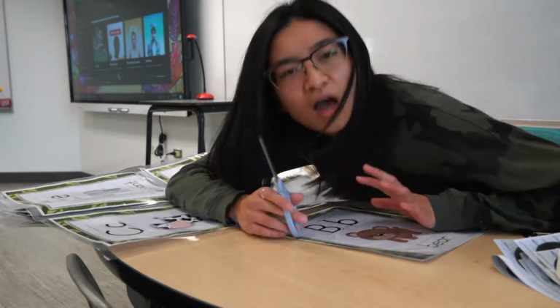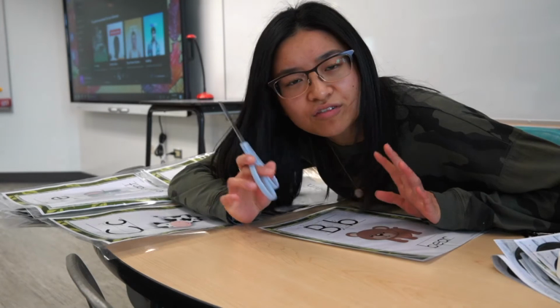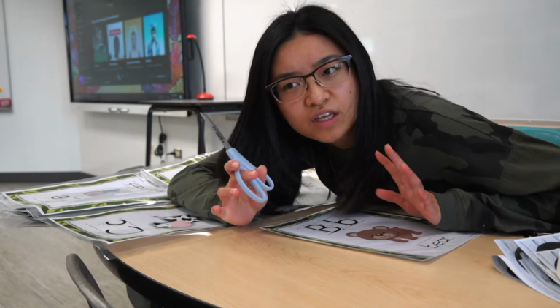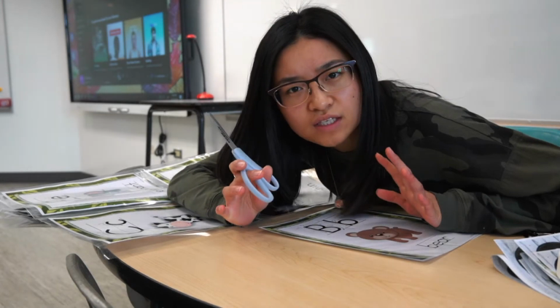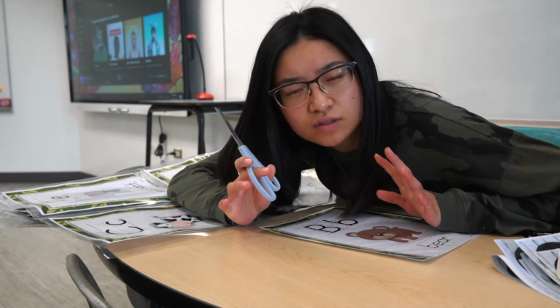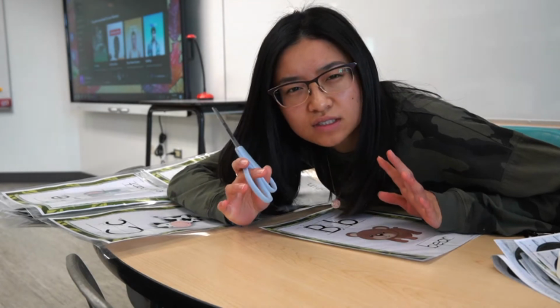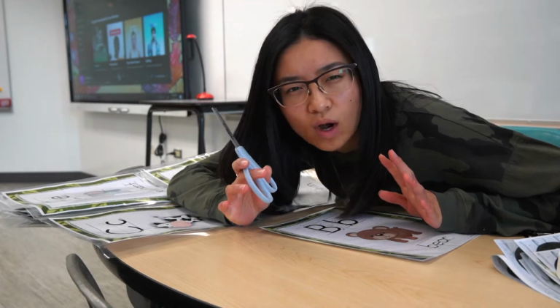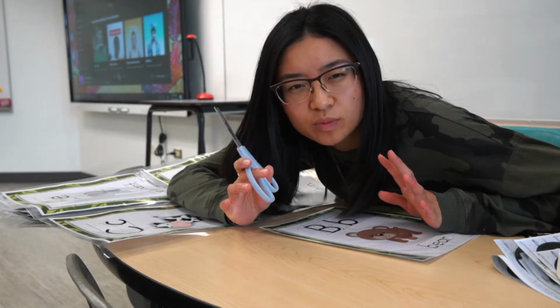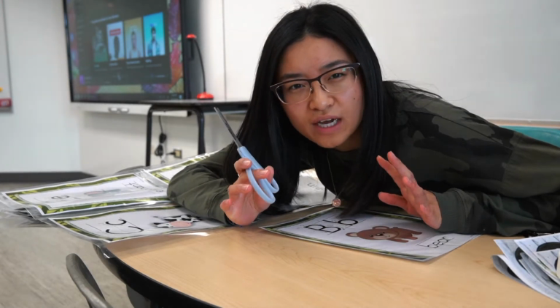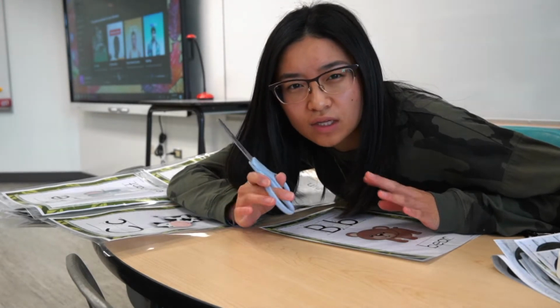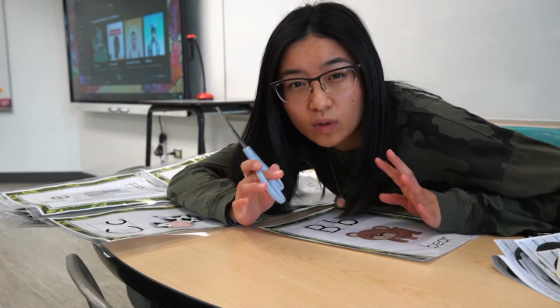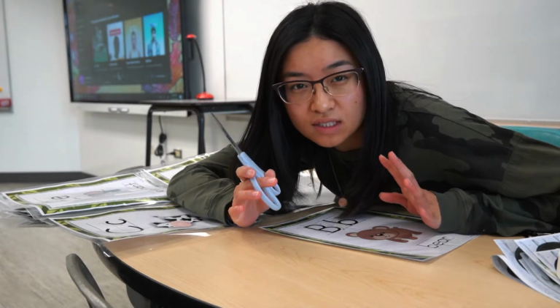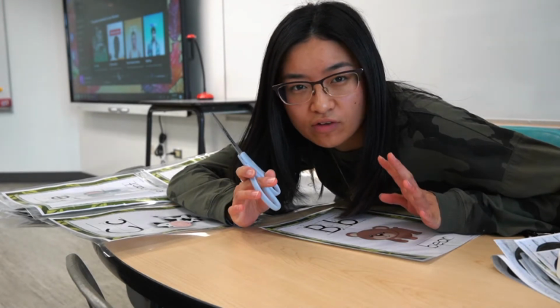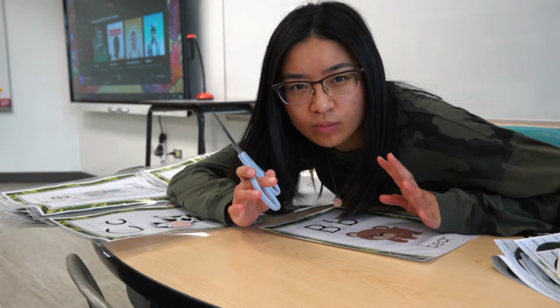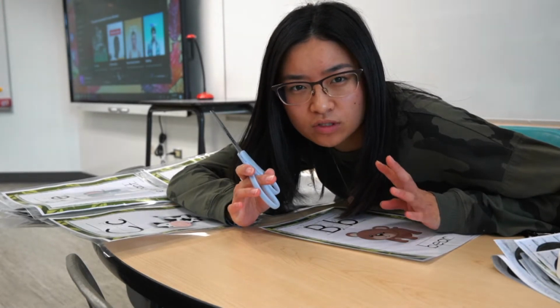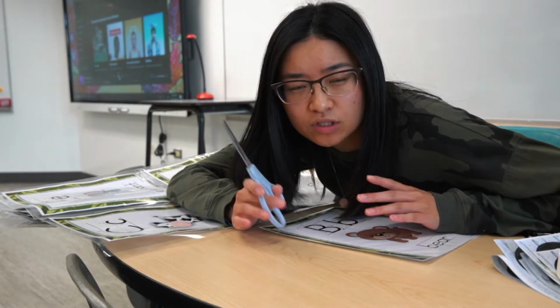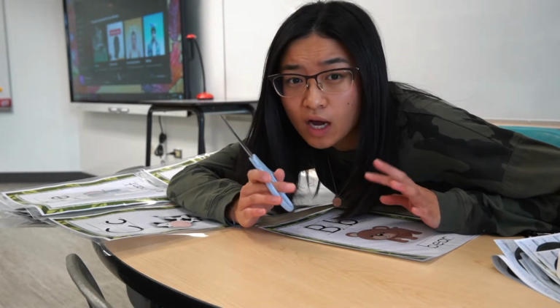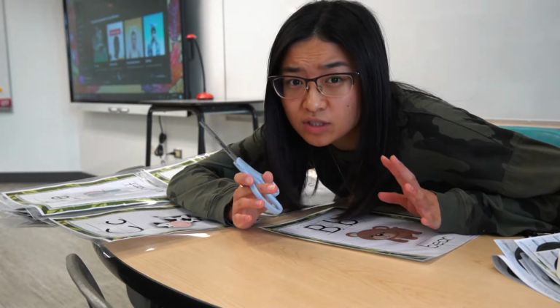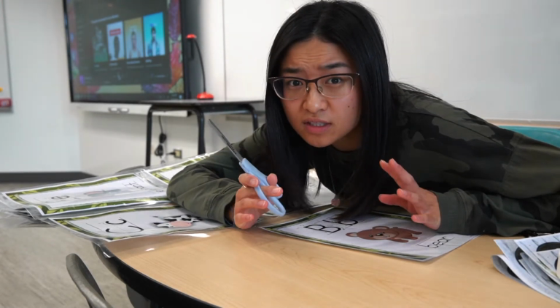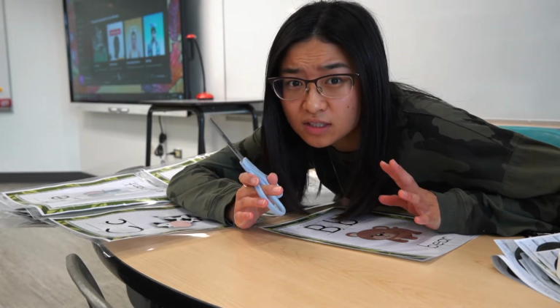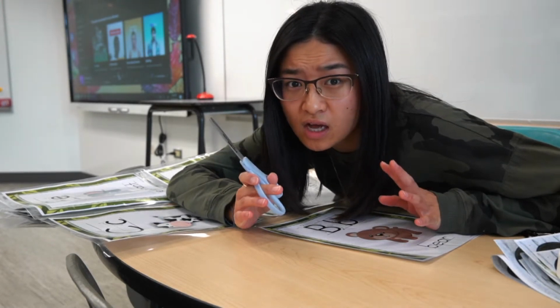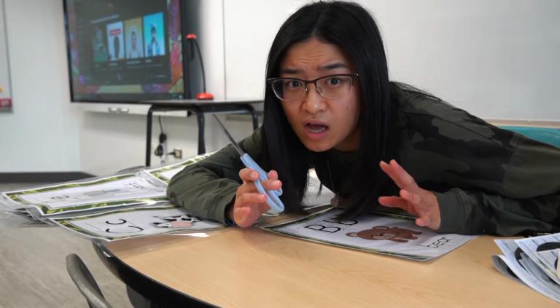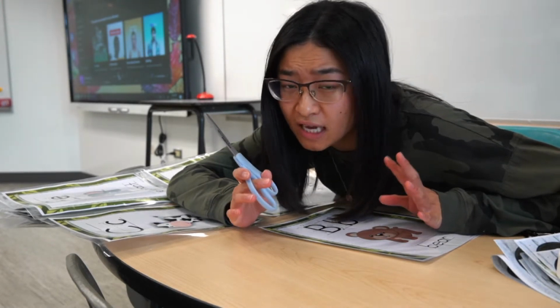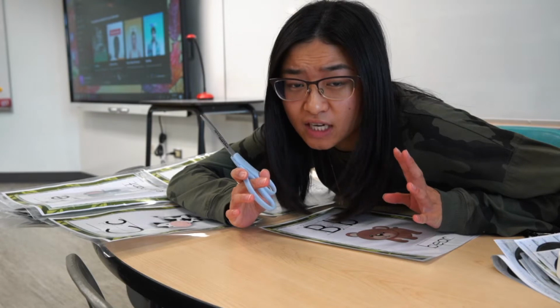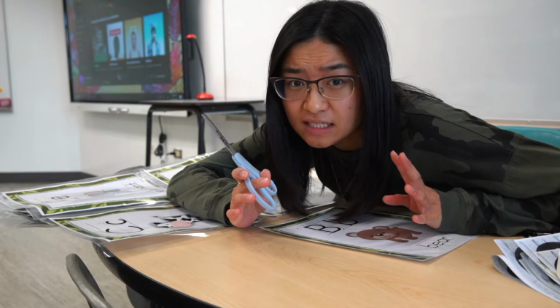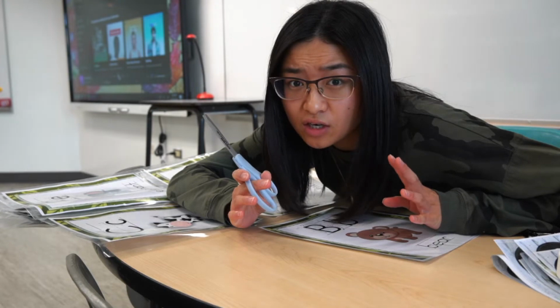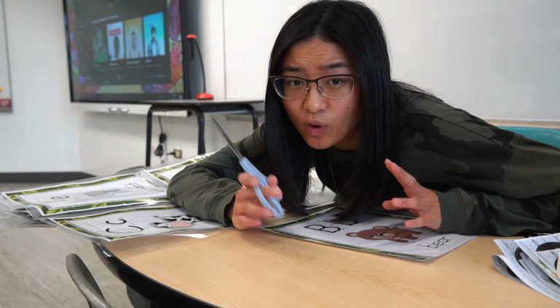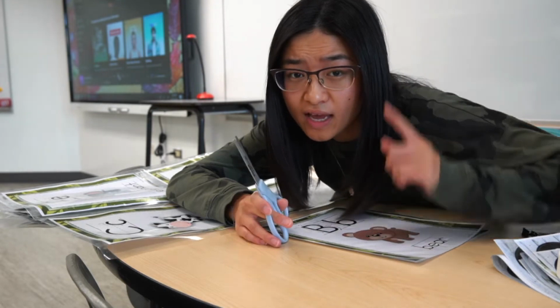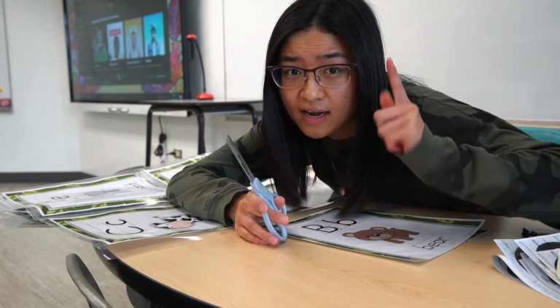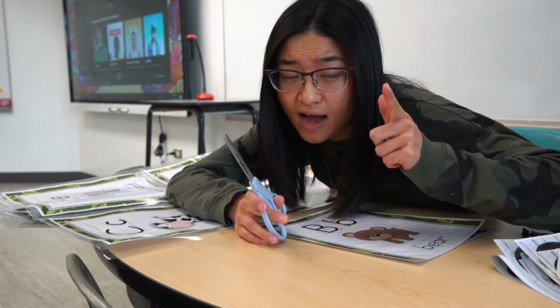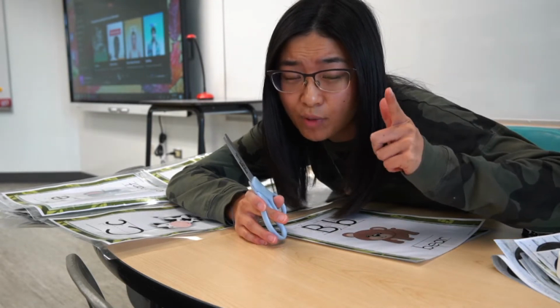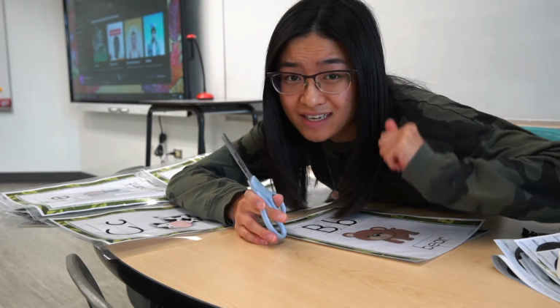I feel like you guys don't need to watch me cut out like 26 alphabet posters, so I'm just gonna catch you guys later when I'm all done.